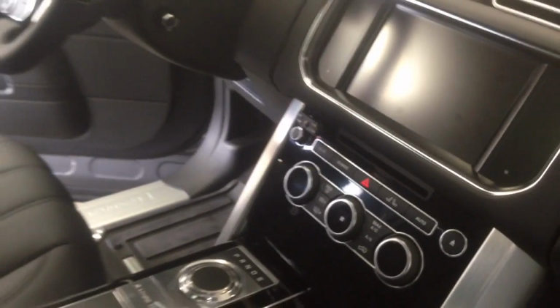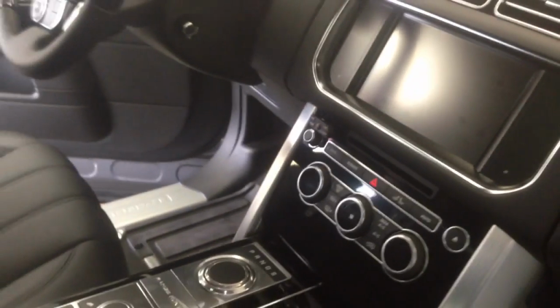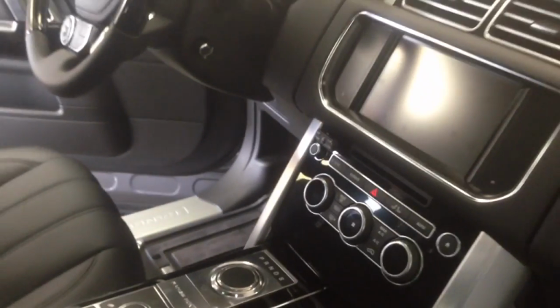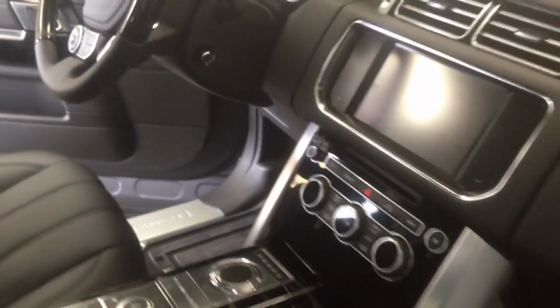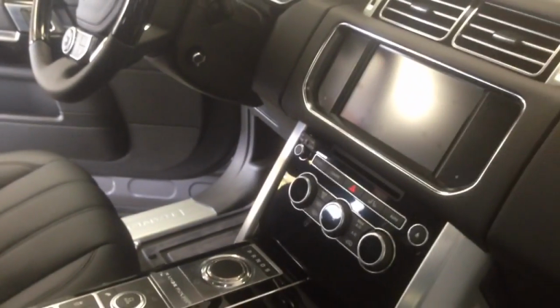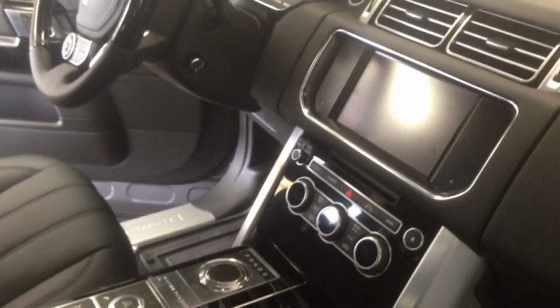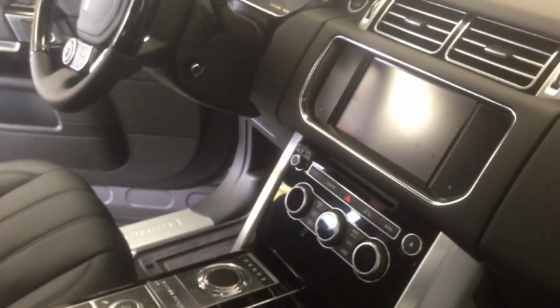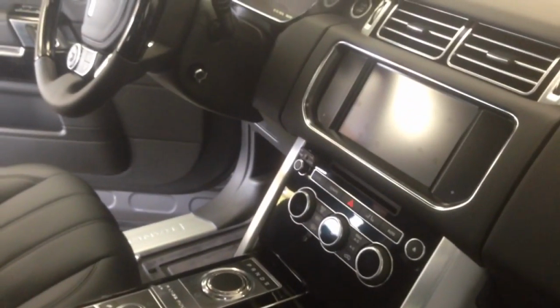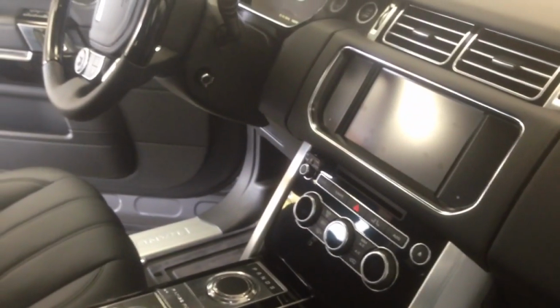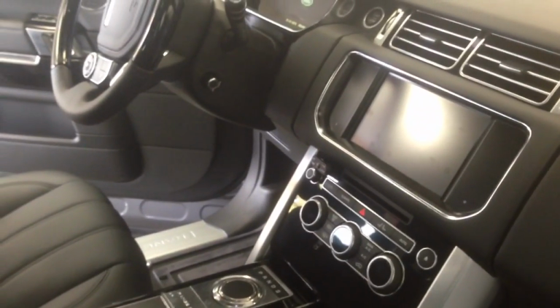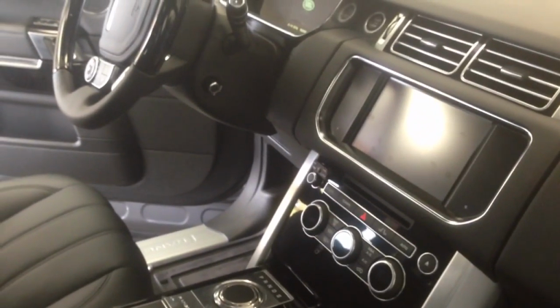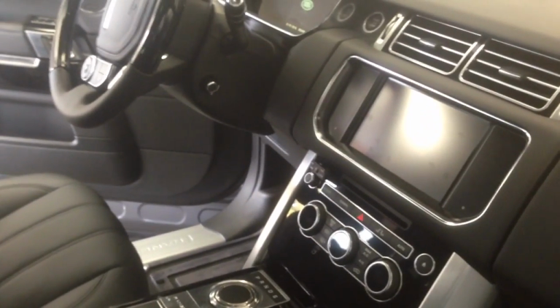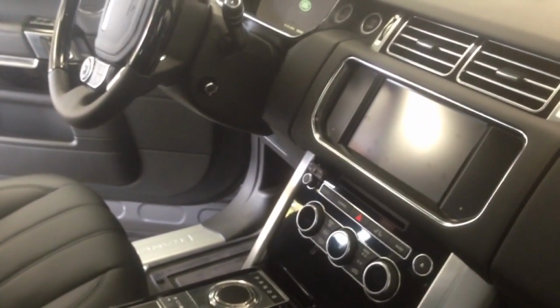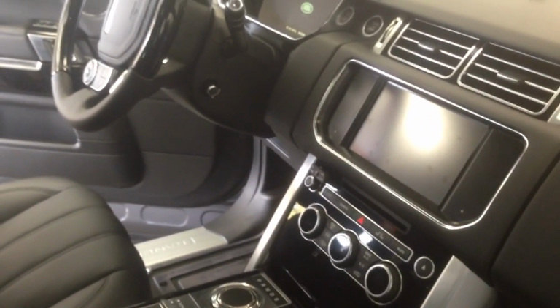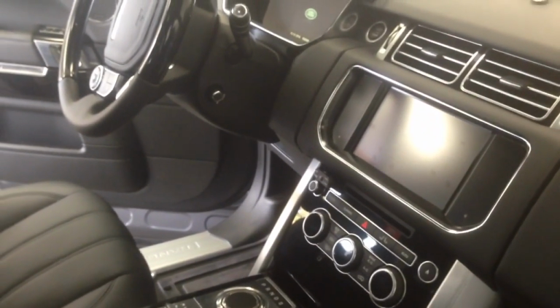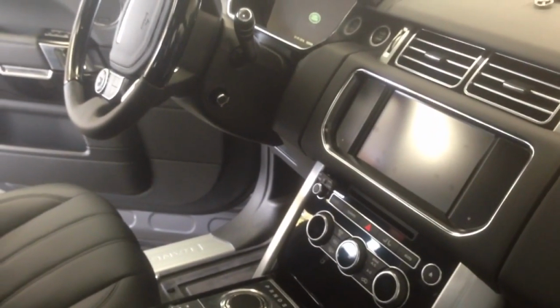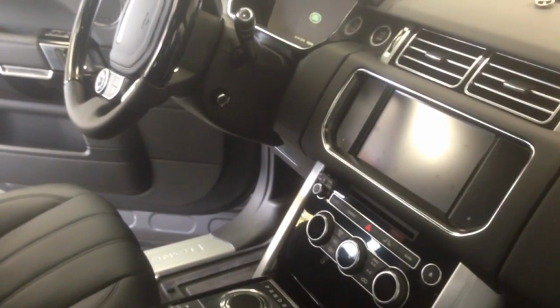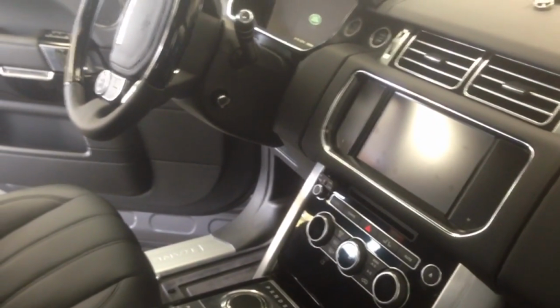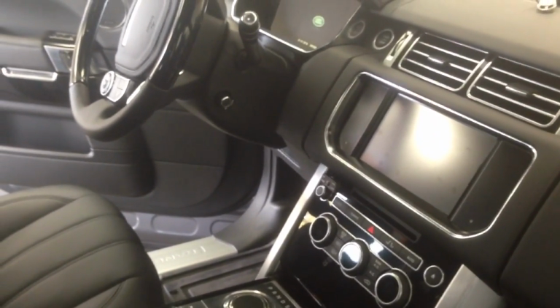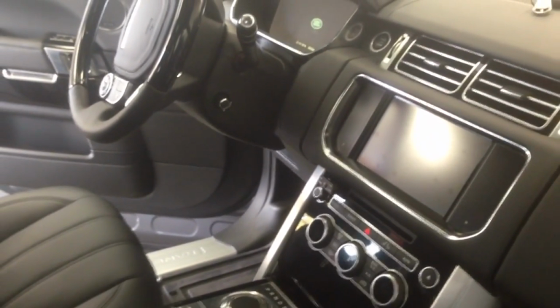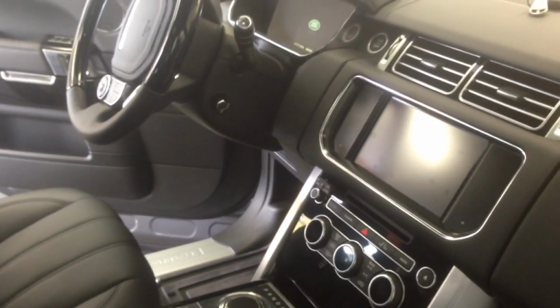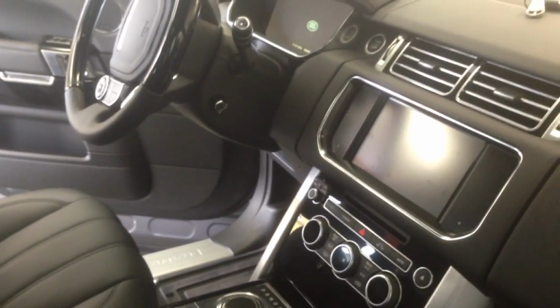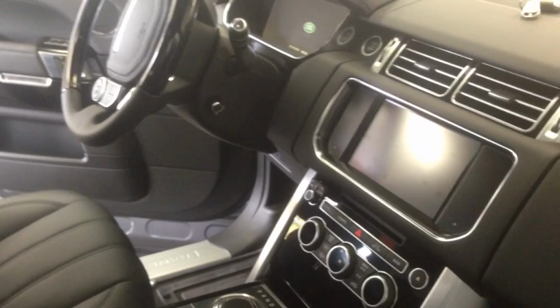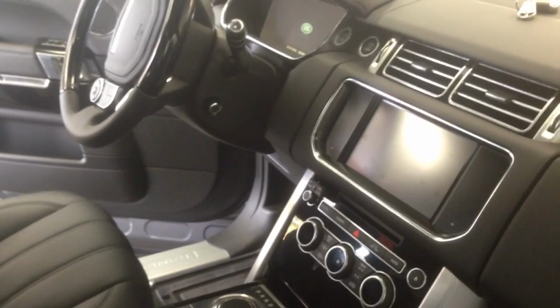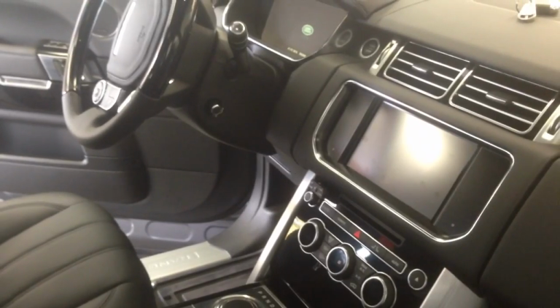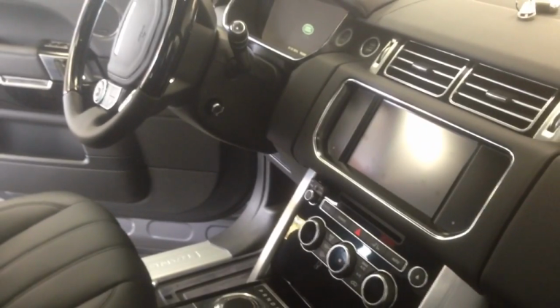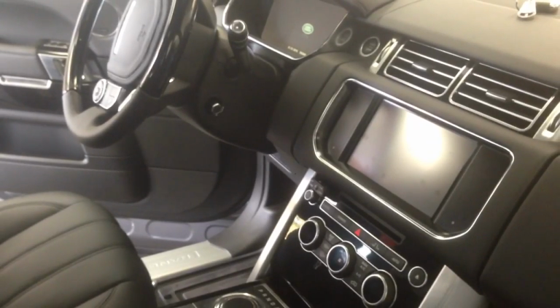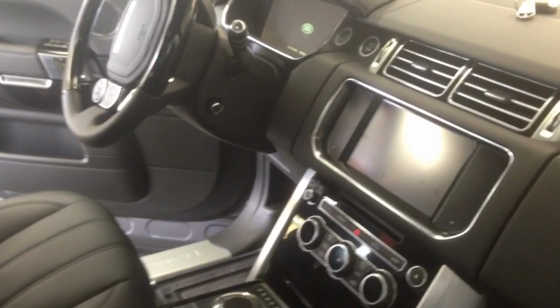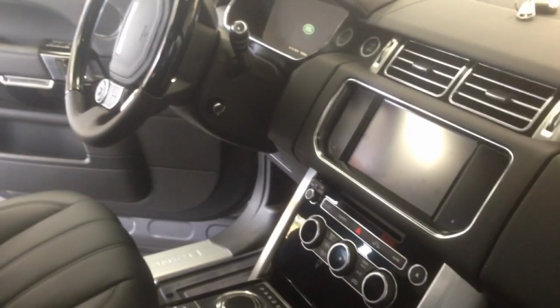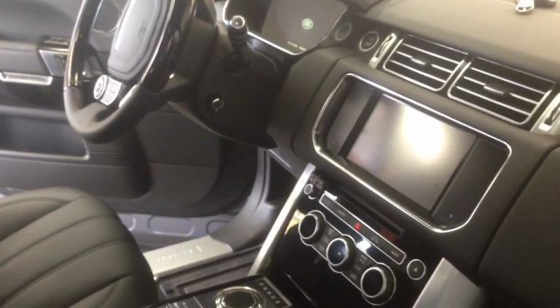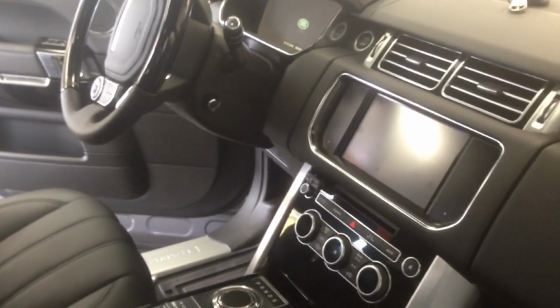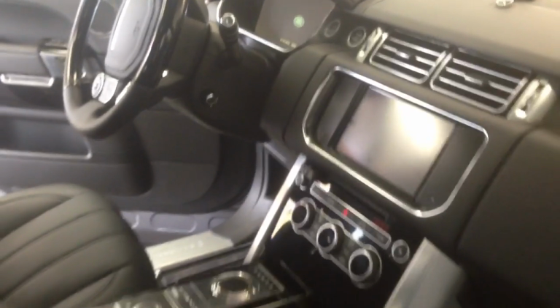It wasn't completely shutting off, but the display was cutting in and out, and I believe causing my check receiver wiring issue.